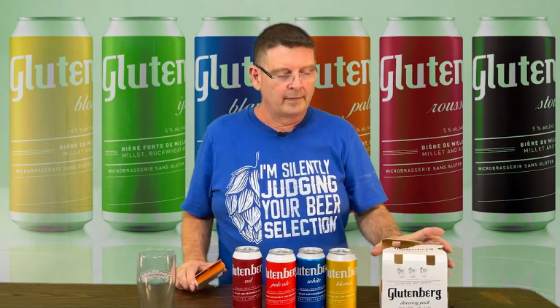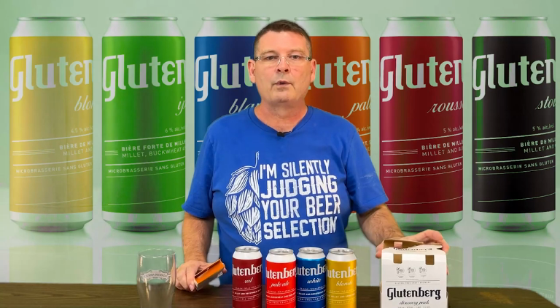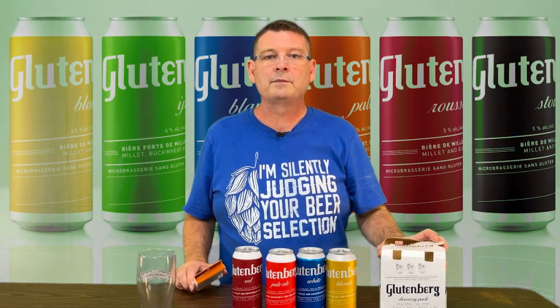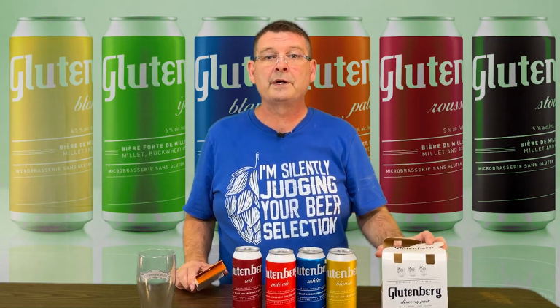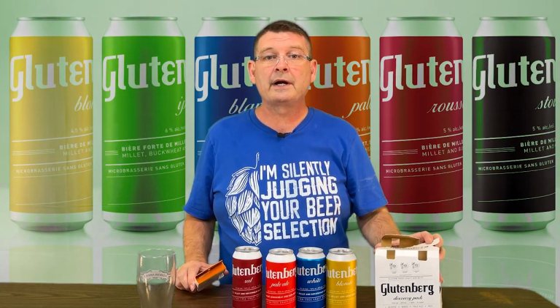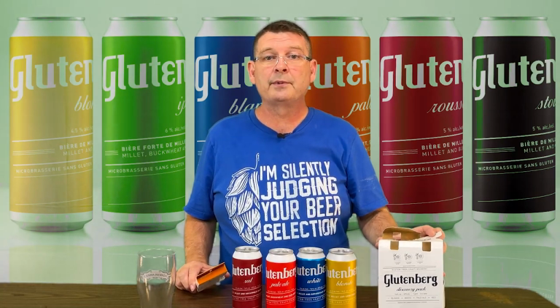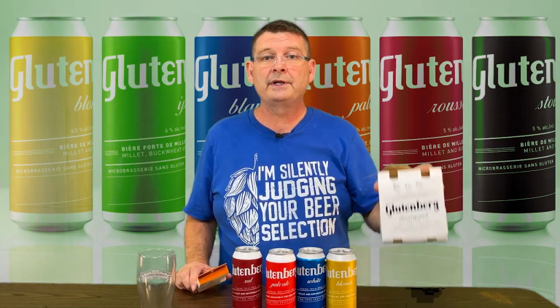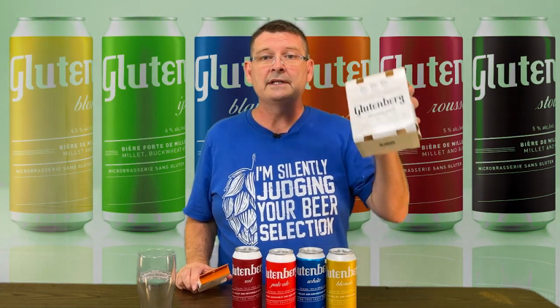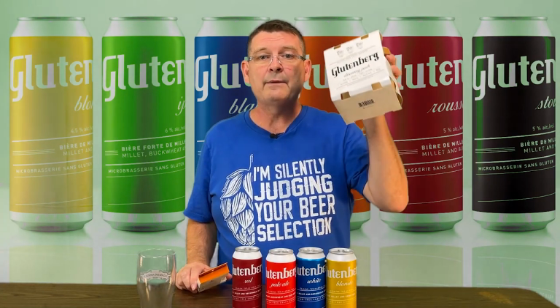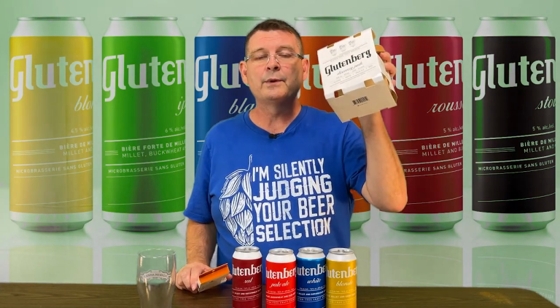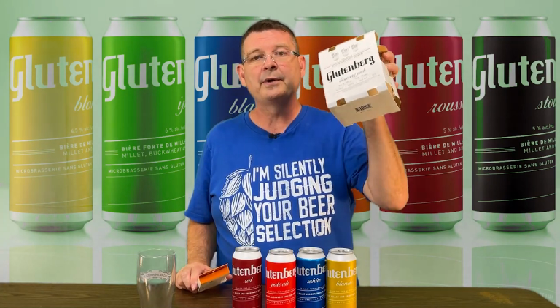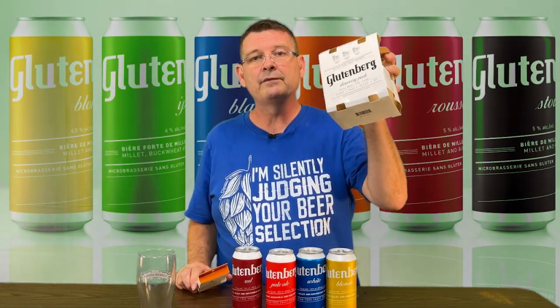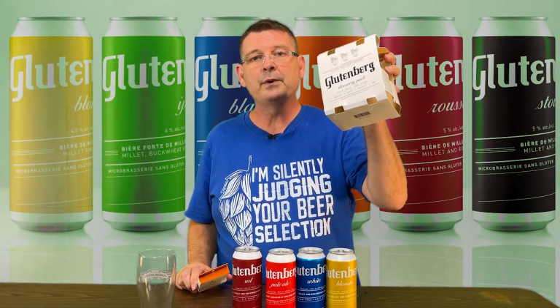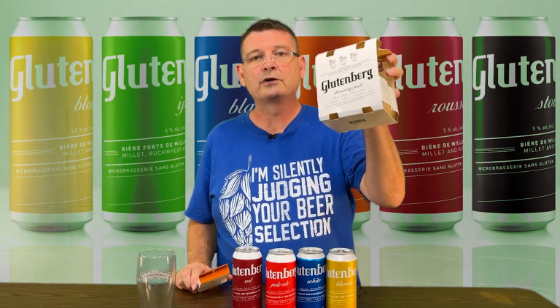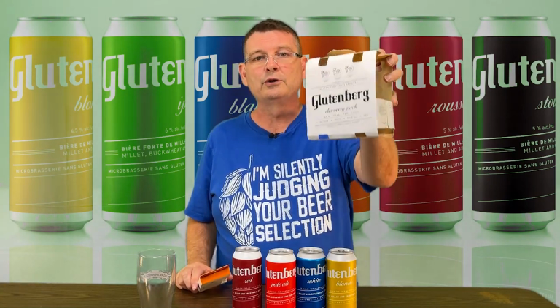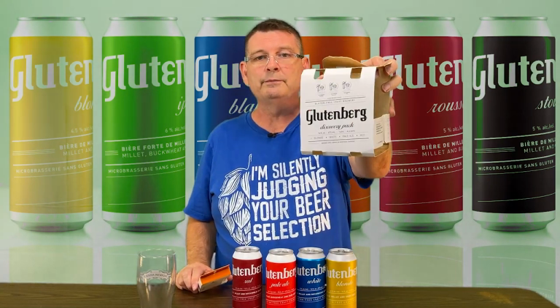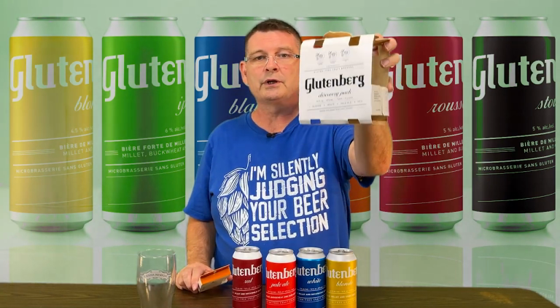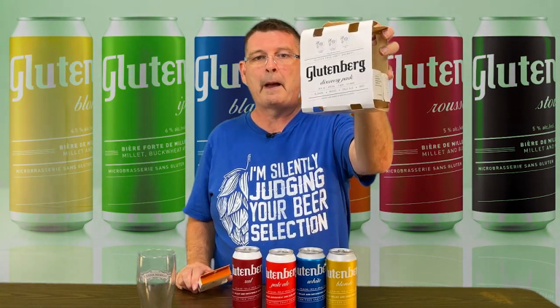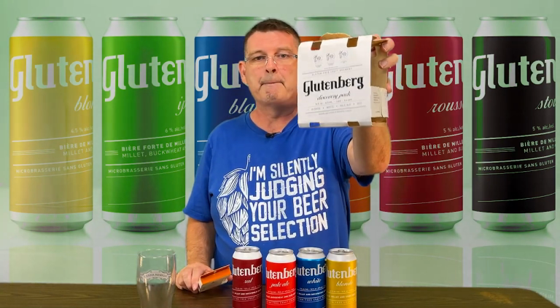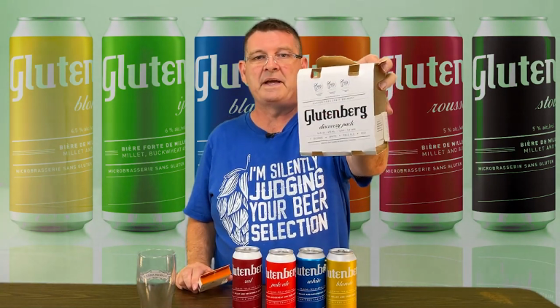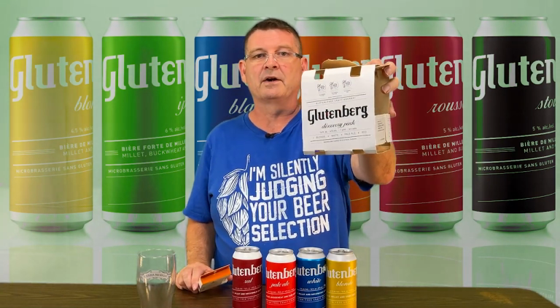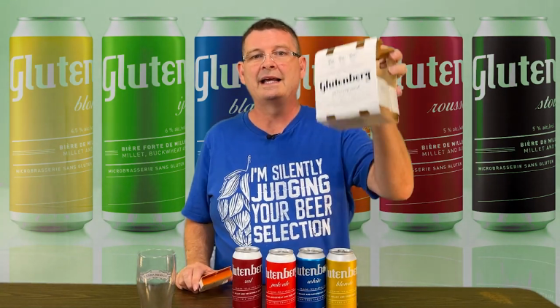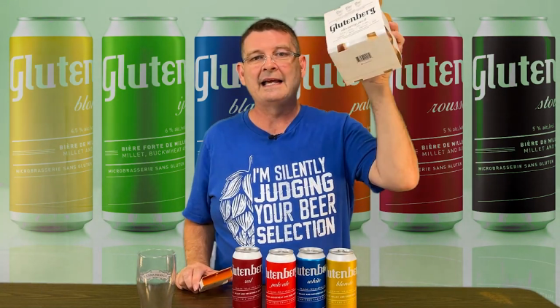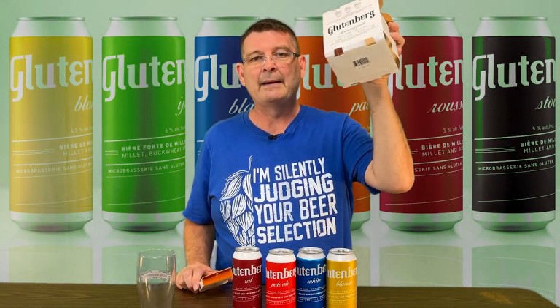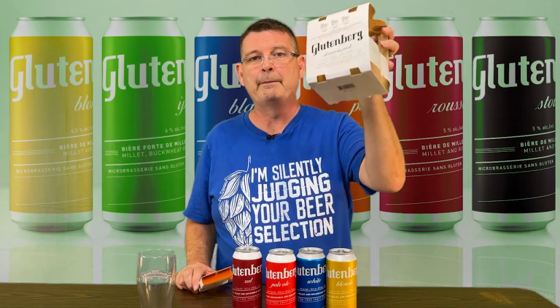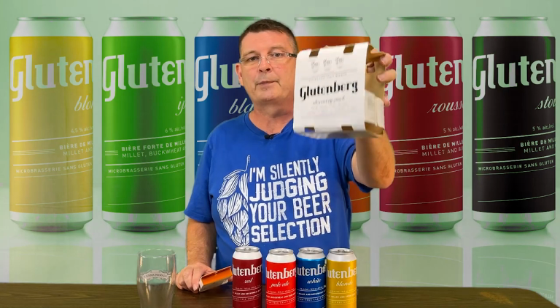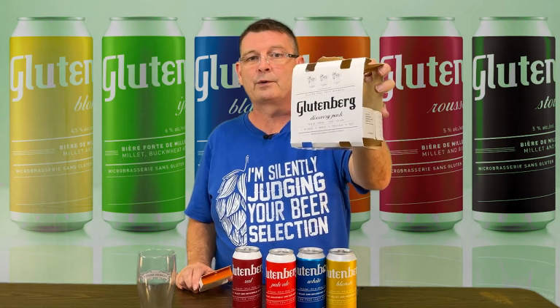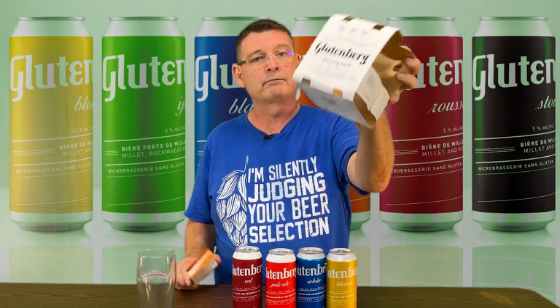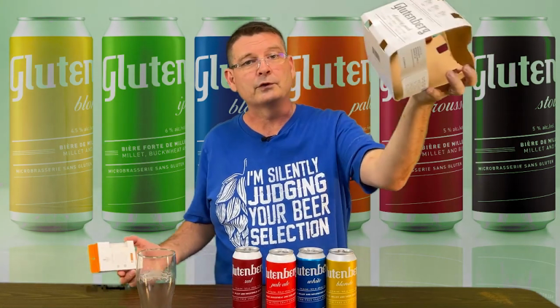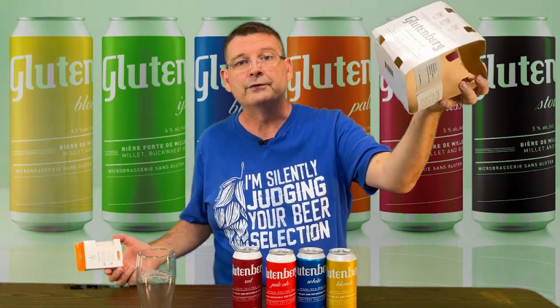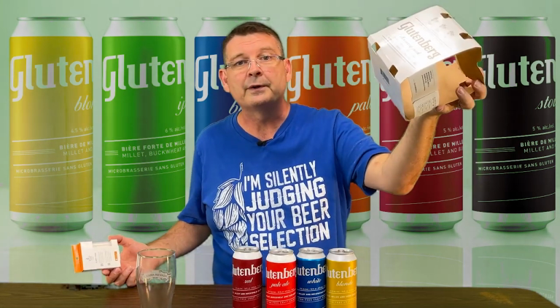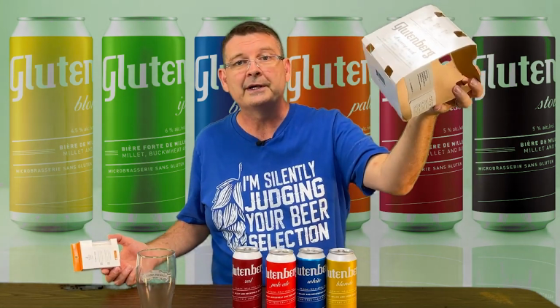Welcome to Bitter Reality Brewing. Today we're doing a beer review on Glutenberg beer — gluten-free beer.